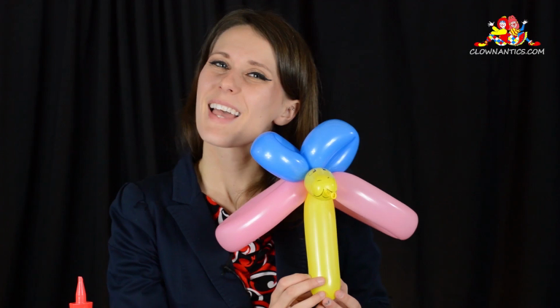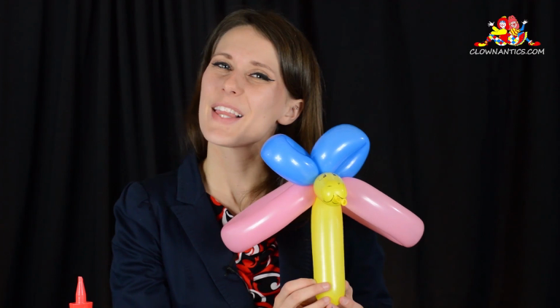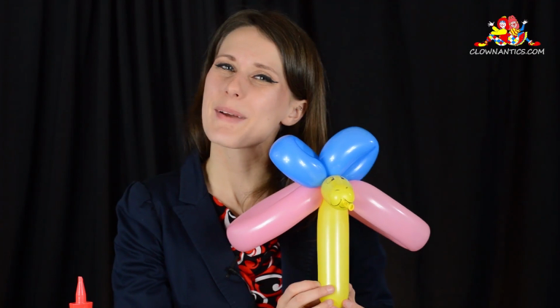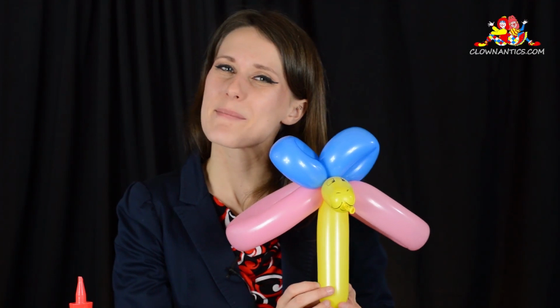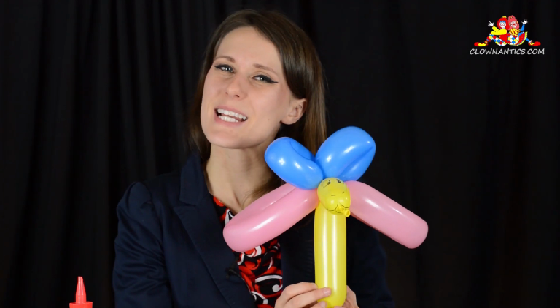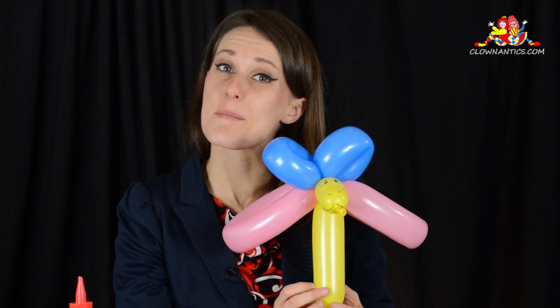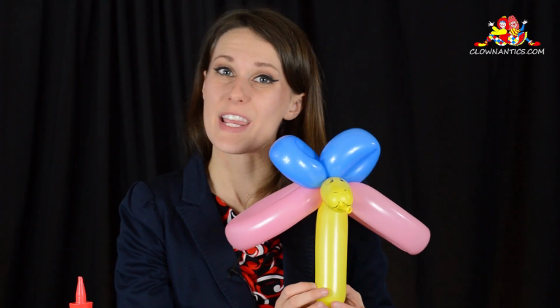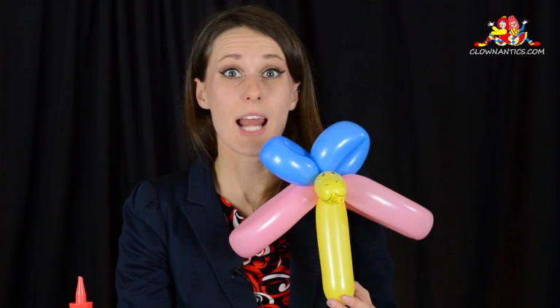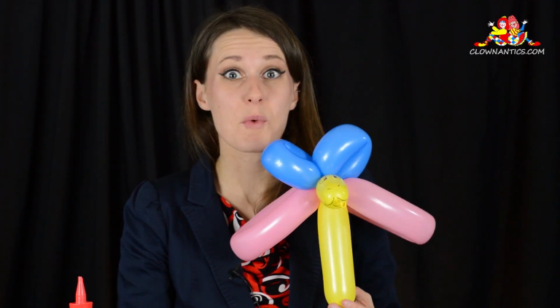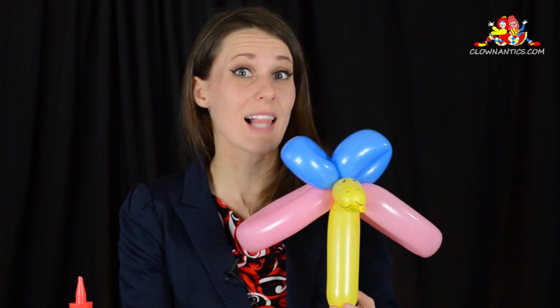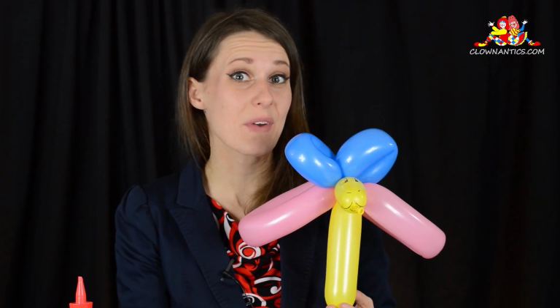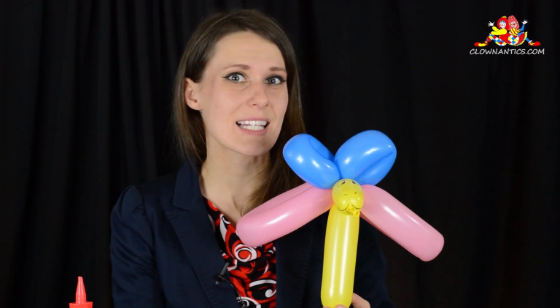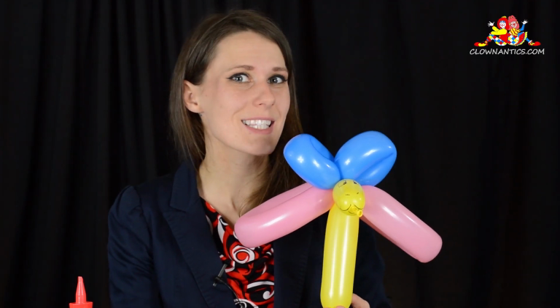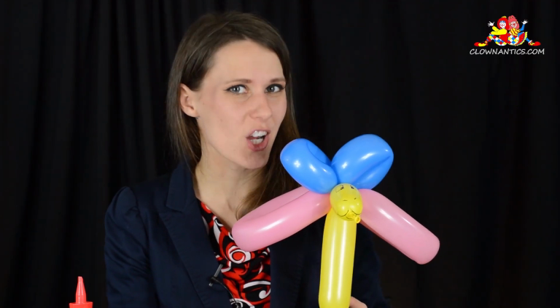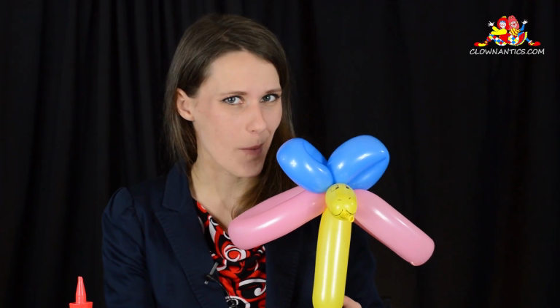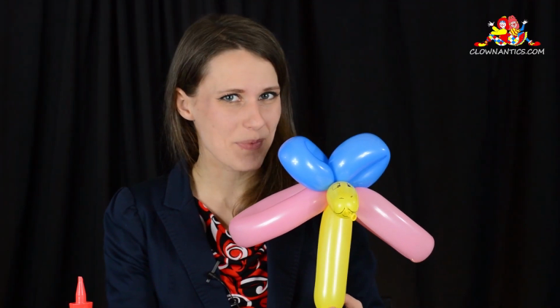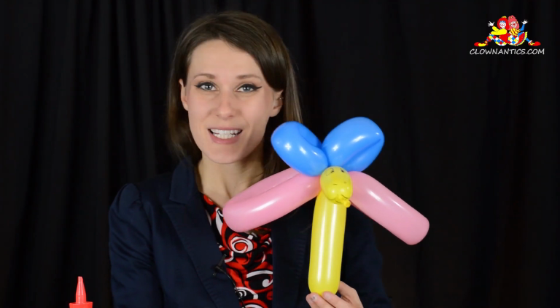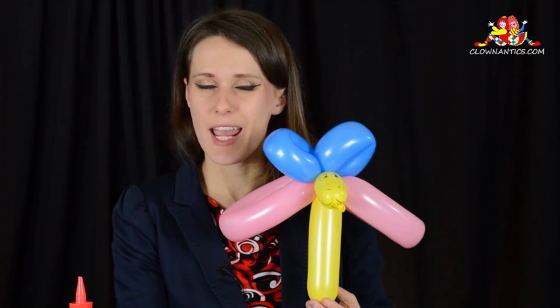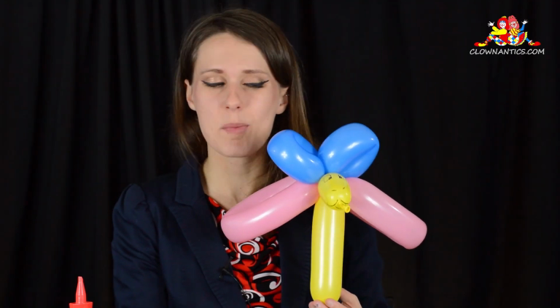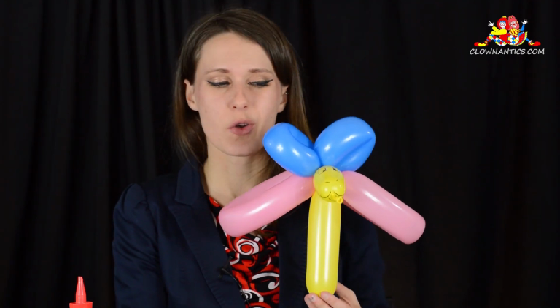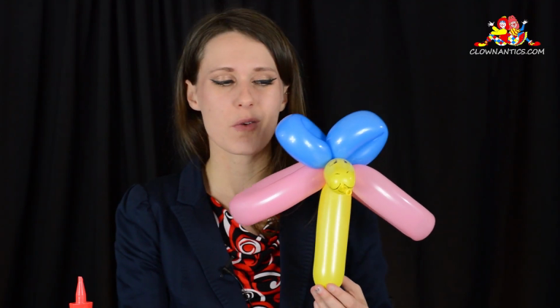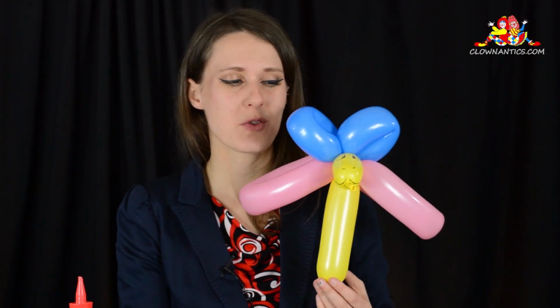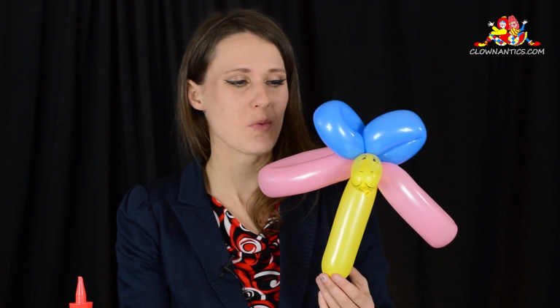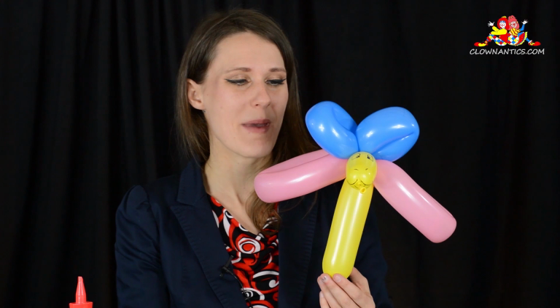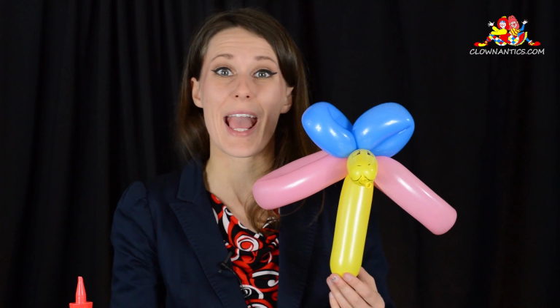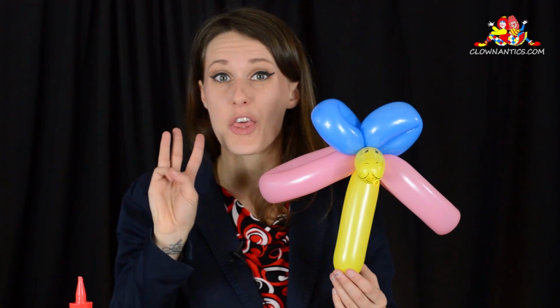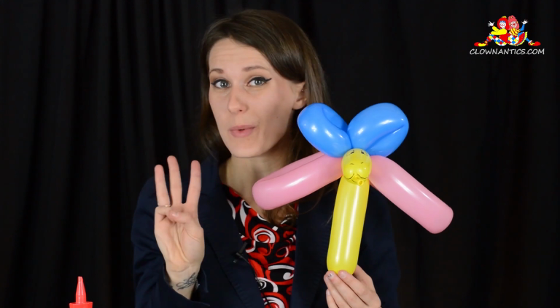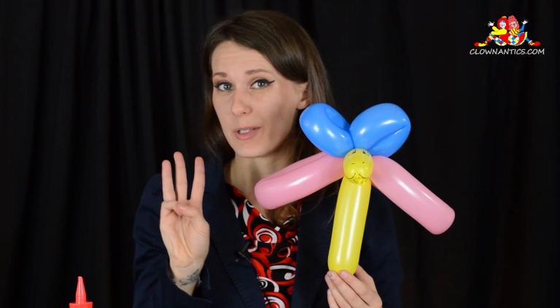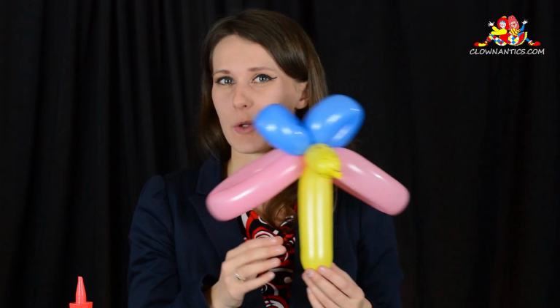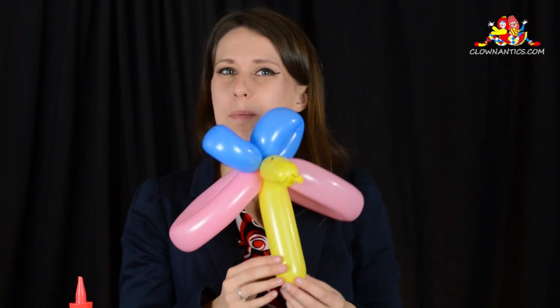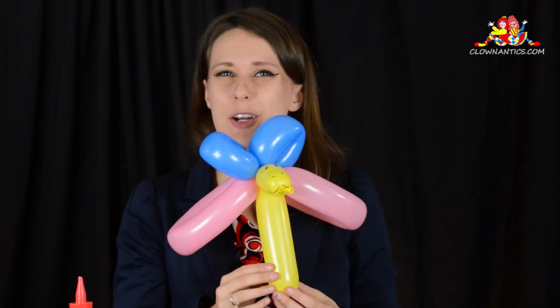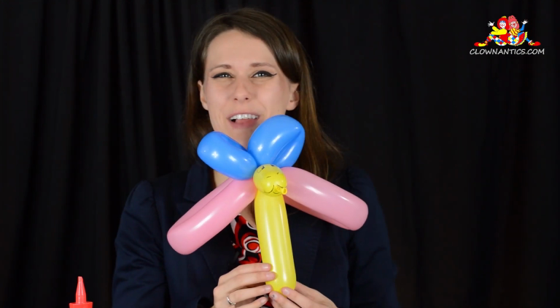Hello, my name is Anaya Marie and I'm with ClownAntics.com. Today I'll be showing you how to make a three-balloon butterfly.